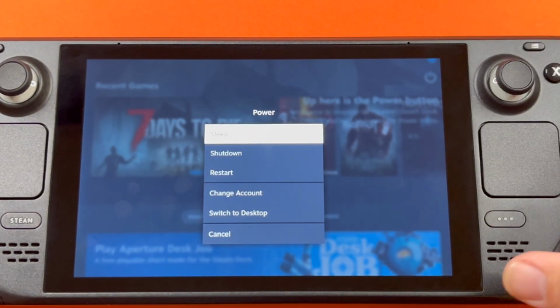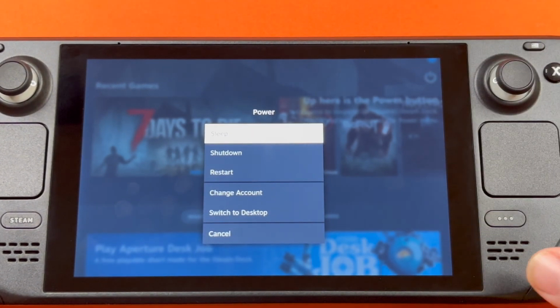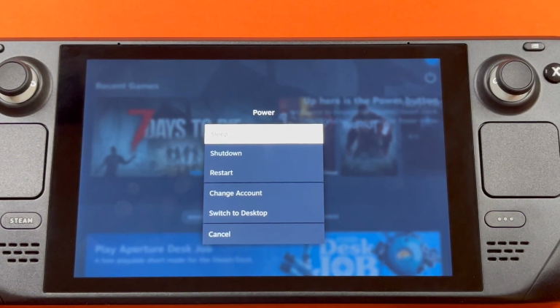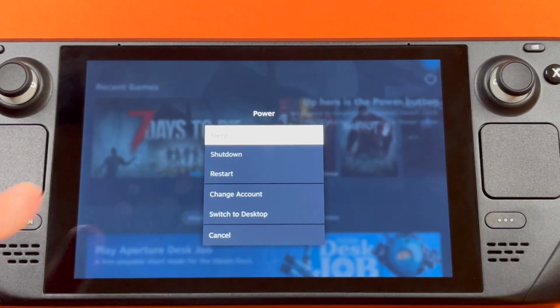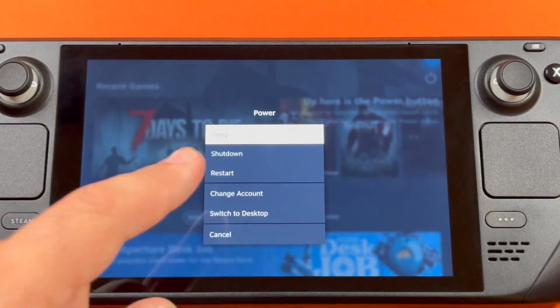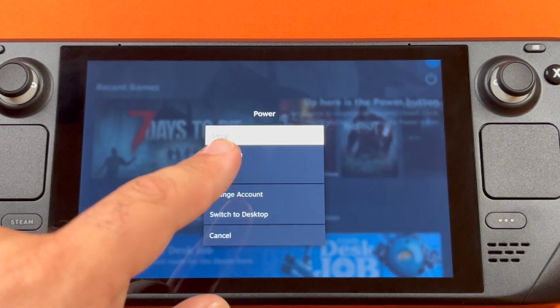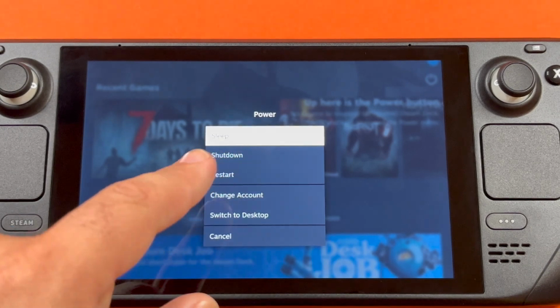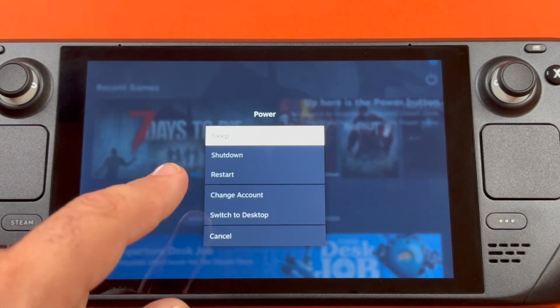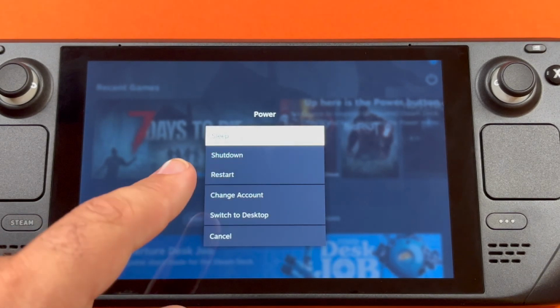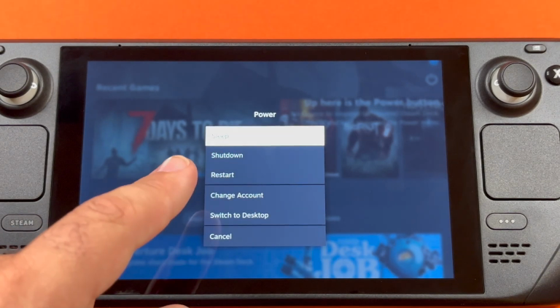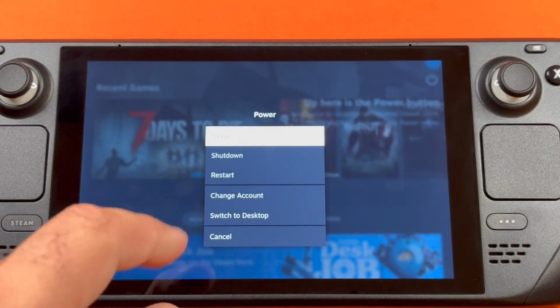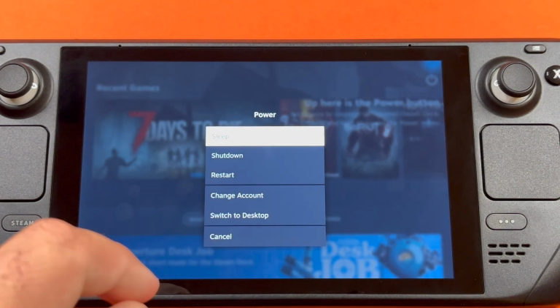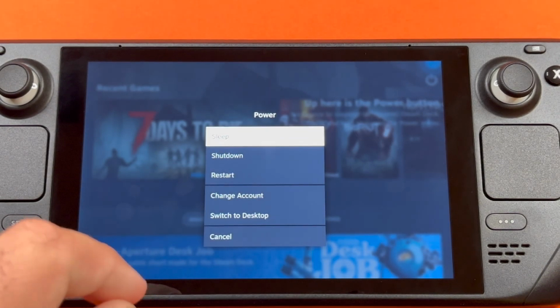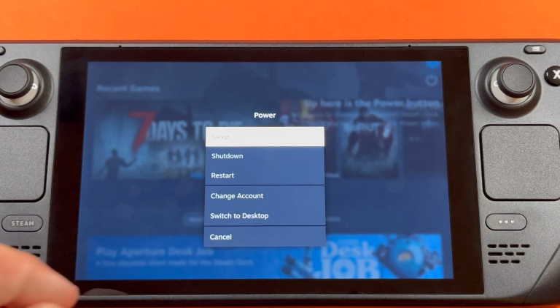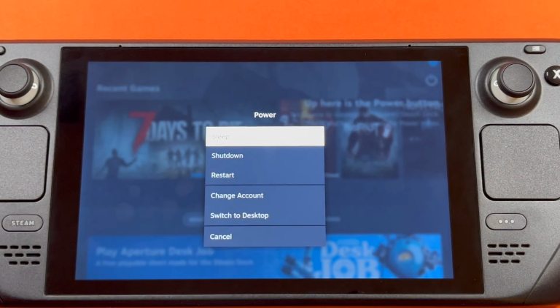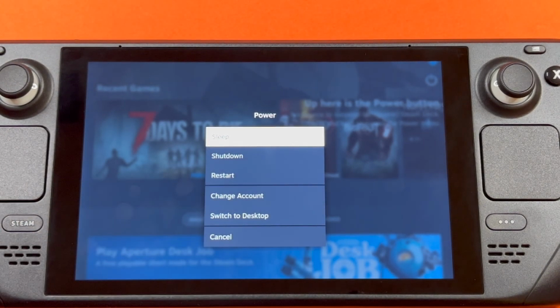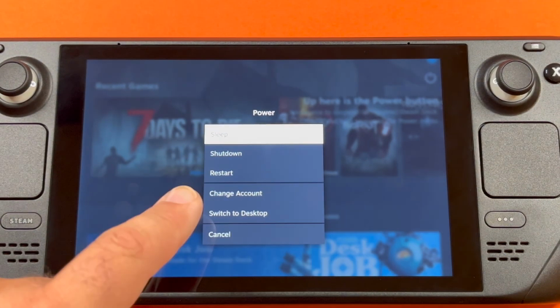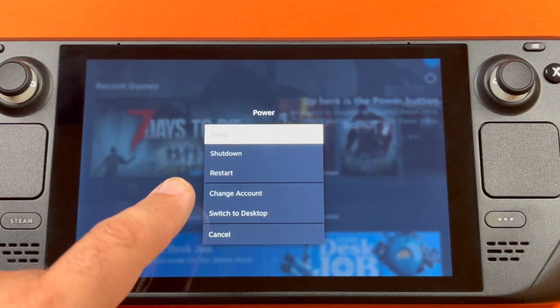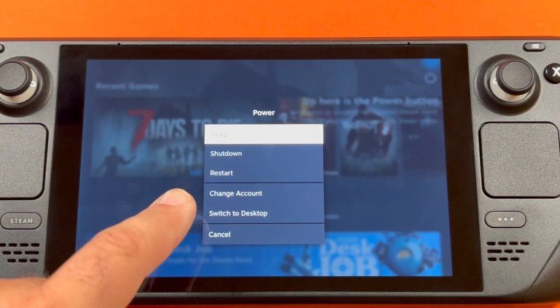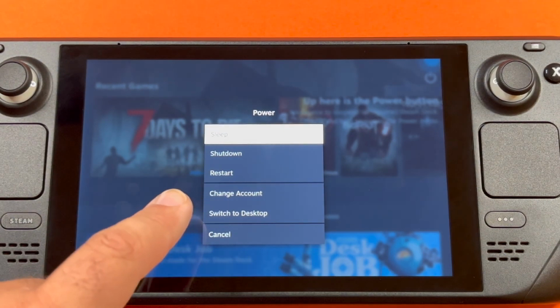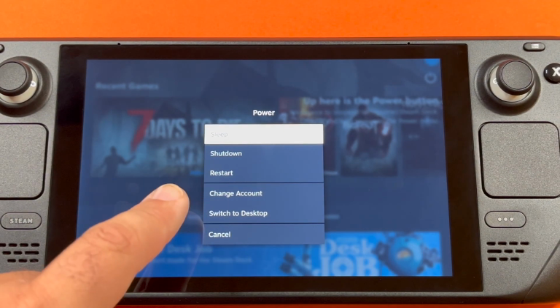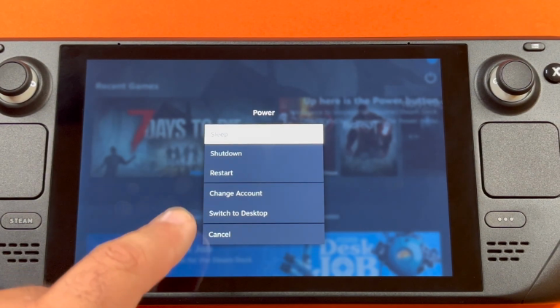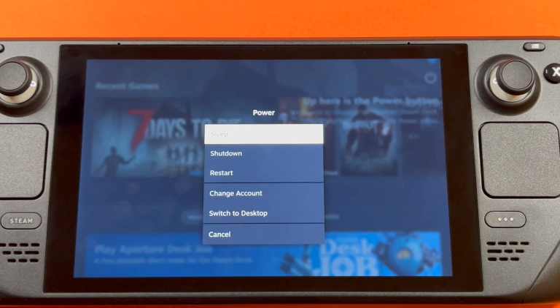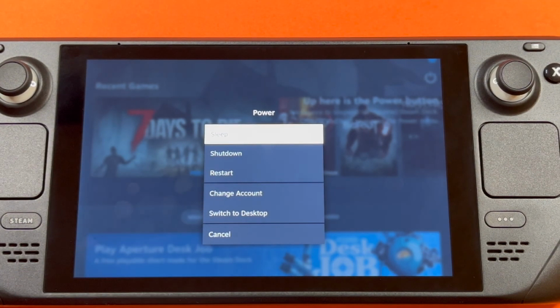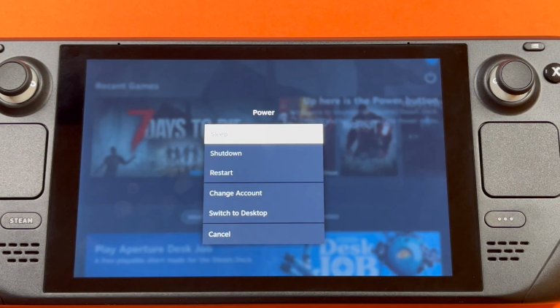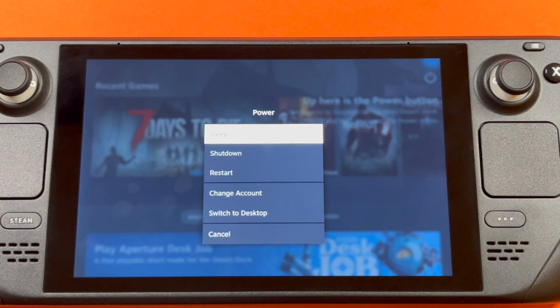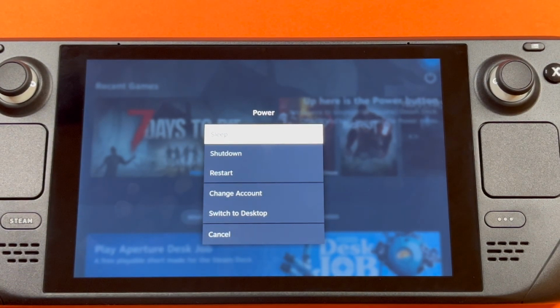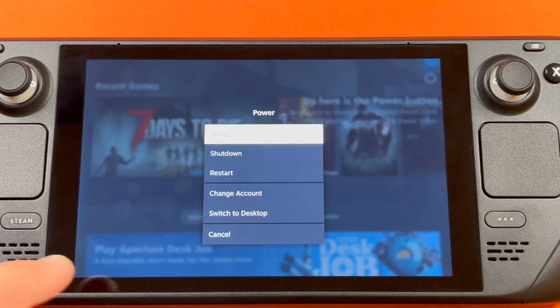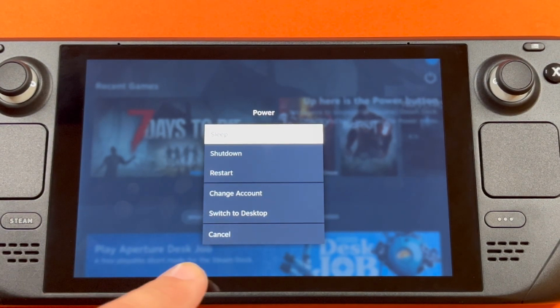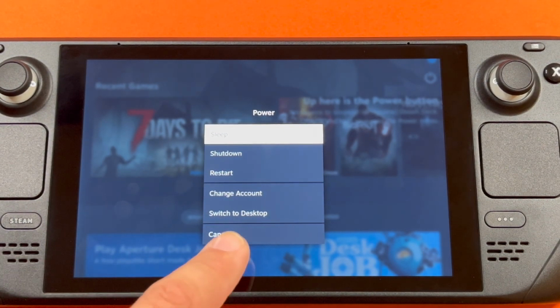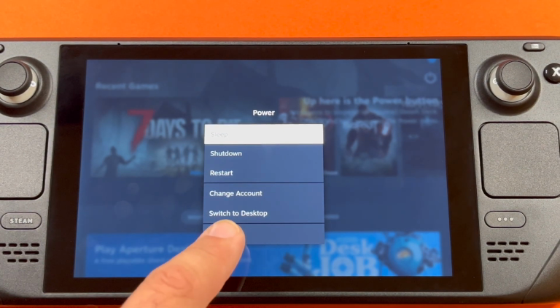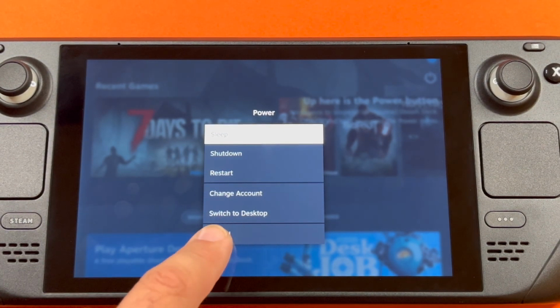And then here you can do sleep, shut down, restart, change account, switch to desktop, or cancel. We'll hit cancel.